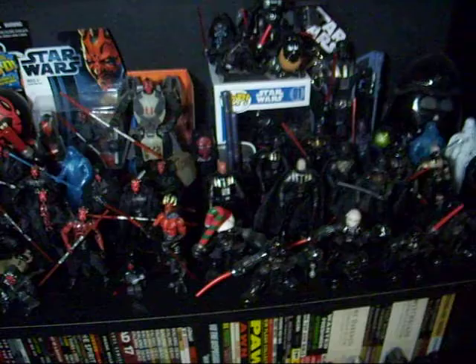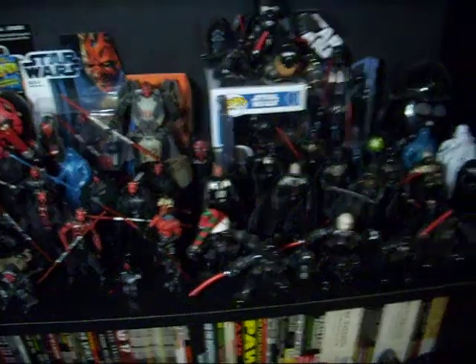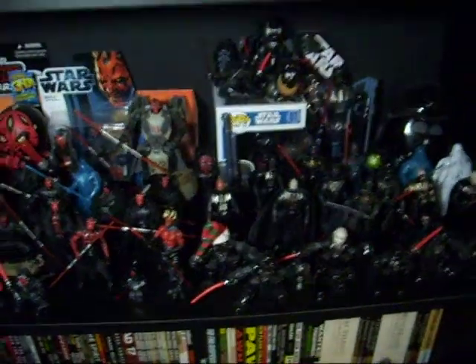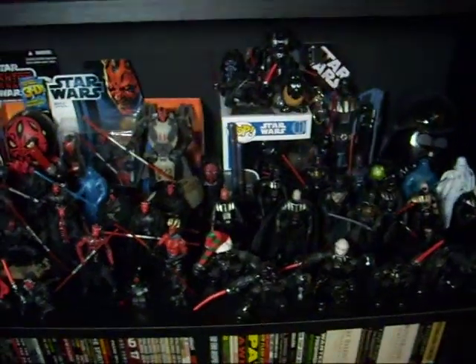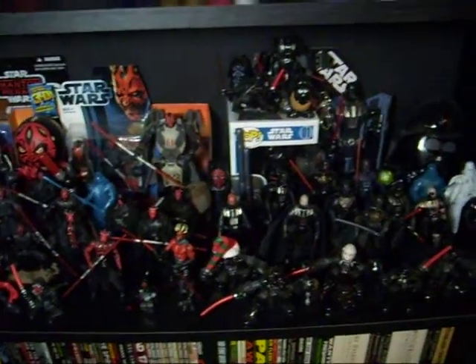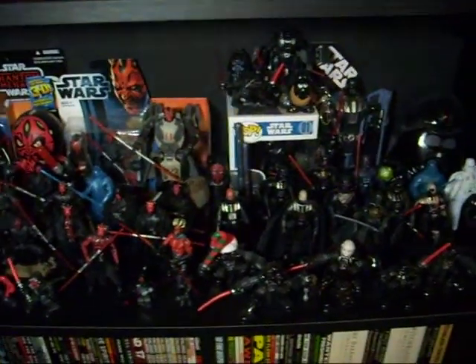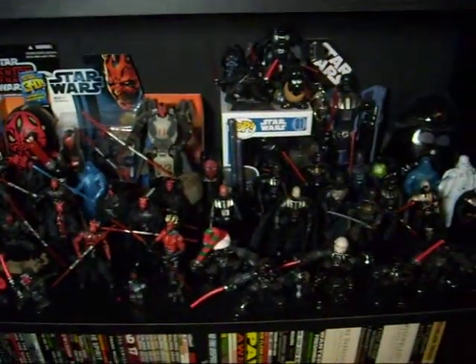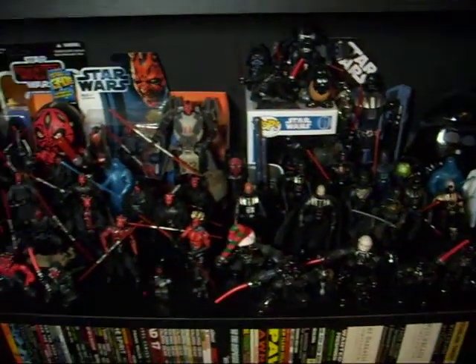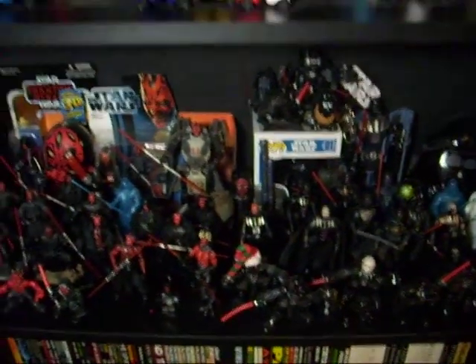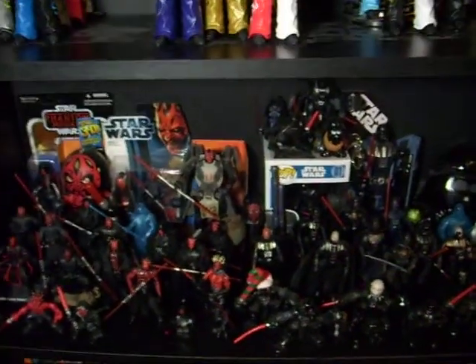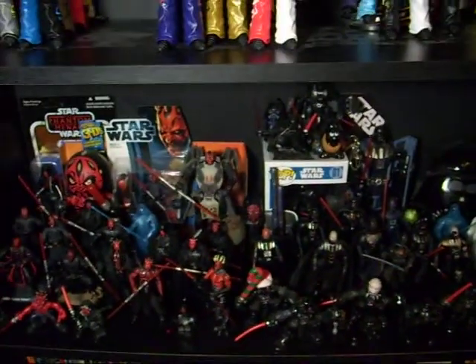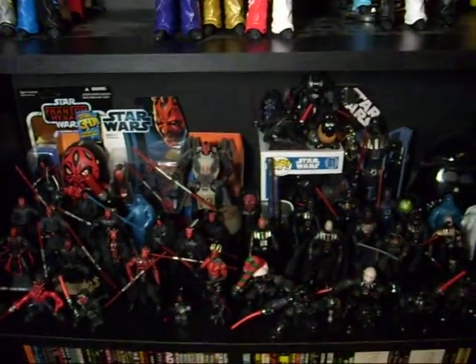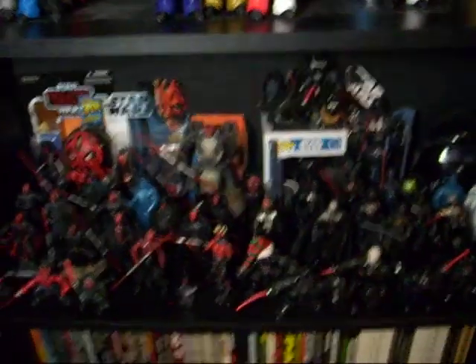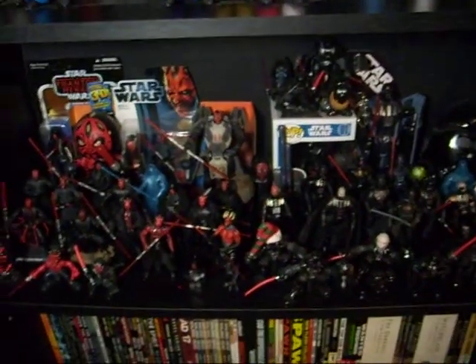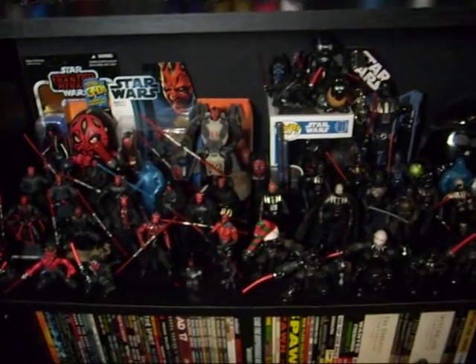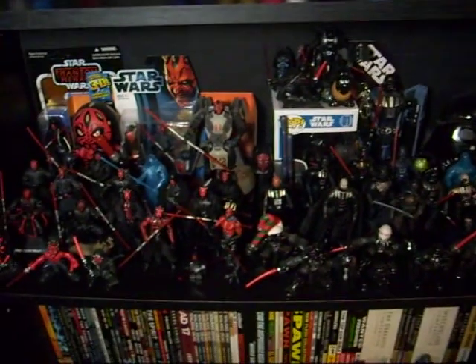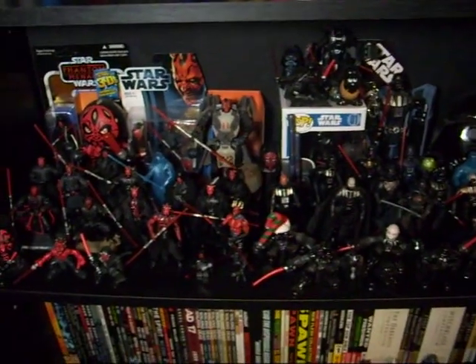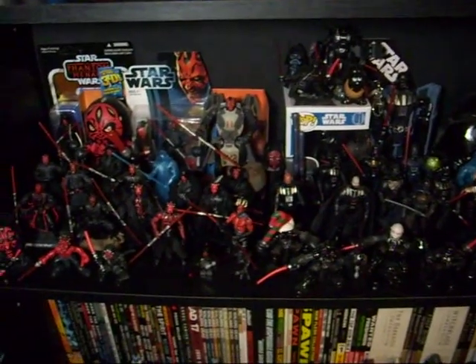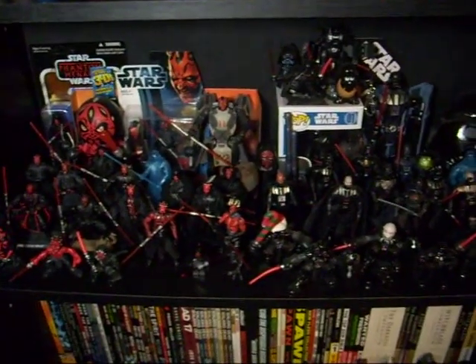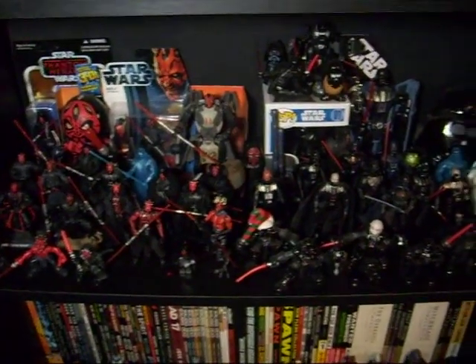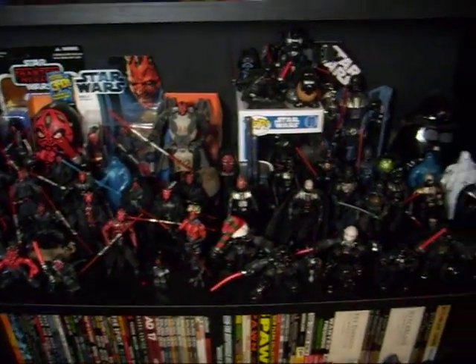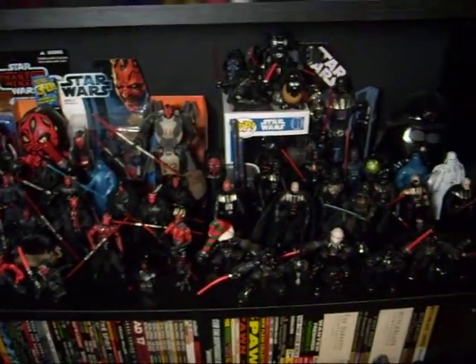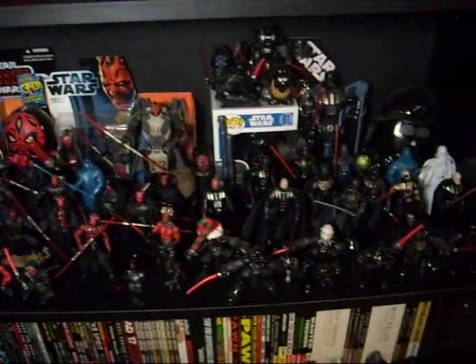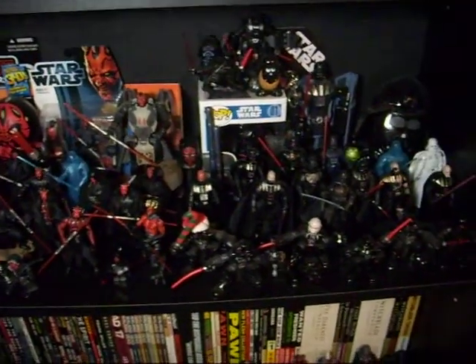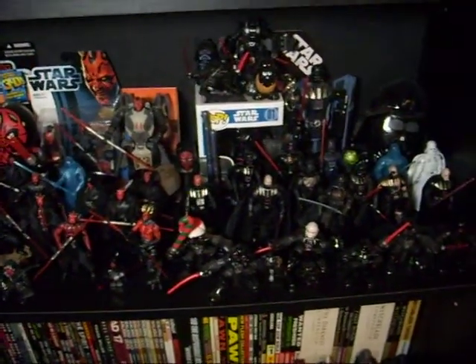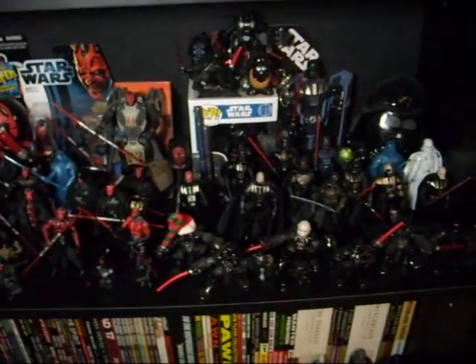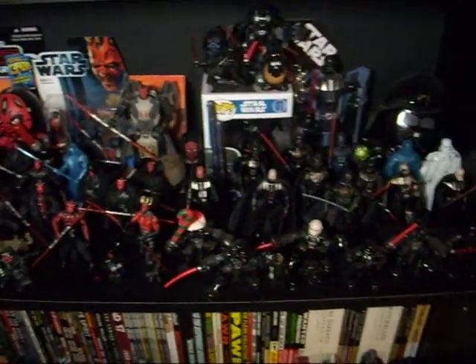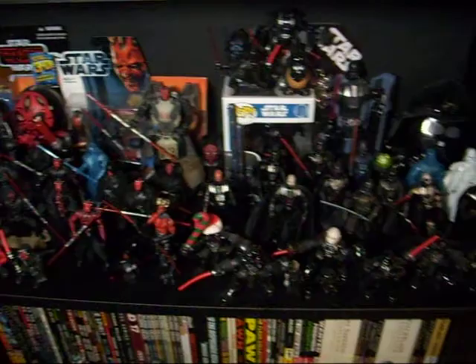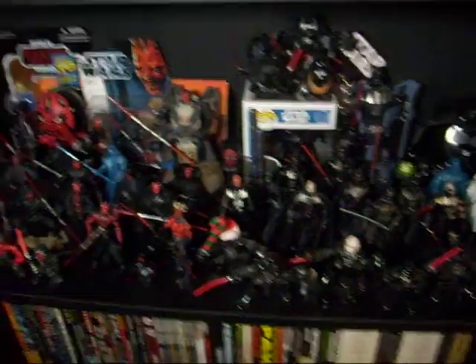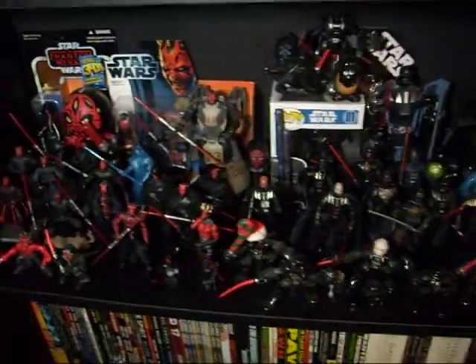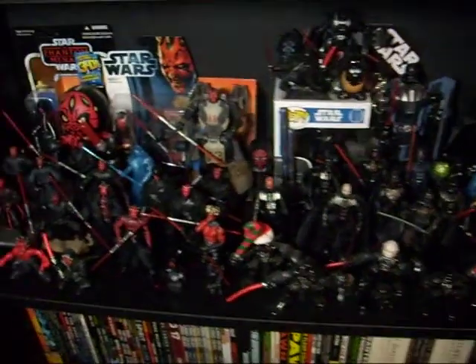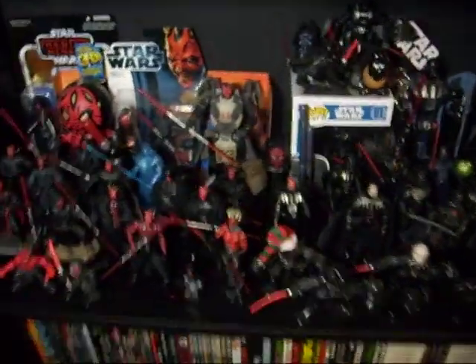This is my Star Wars Sith collection. Darth Maul, Darth Vader, and a couple more.